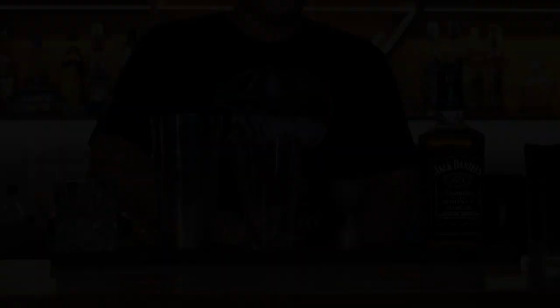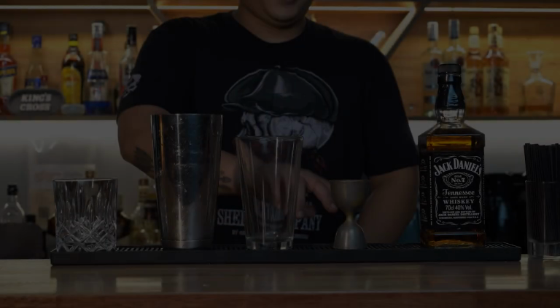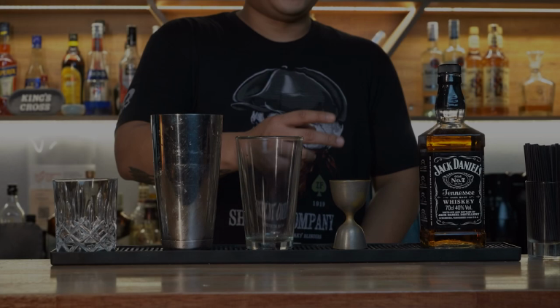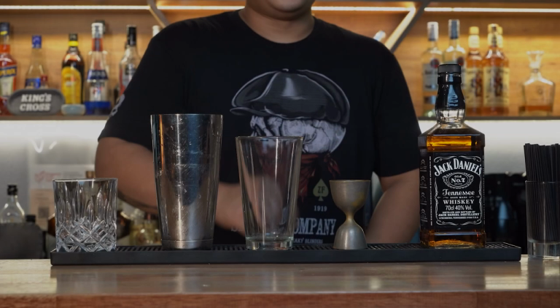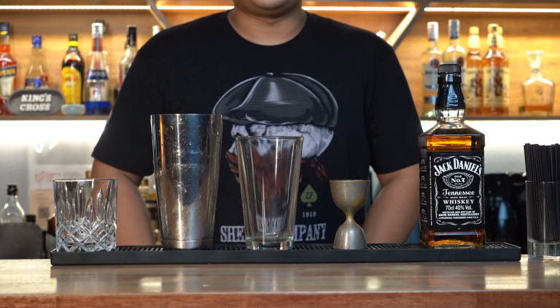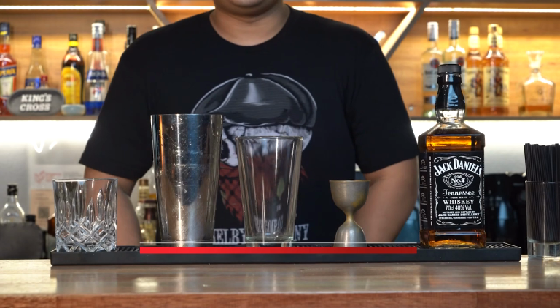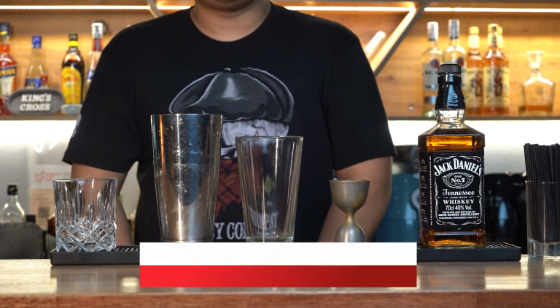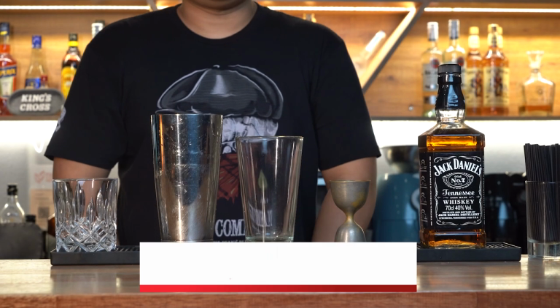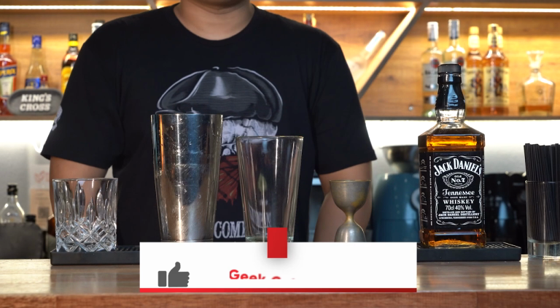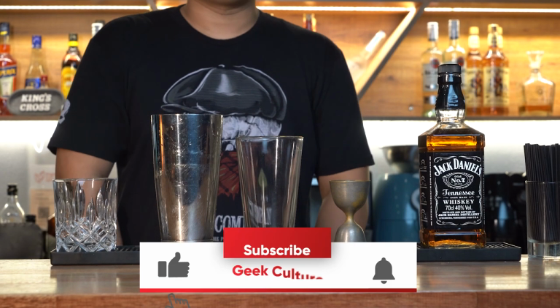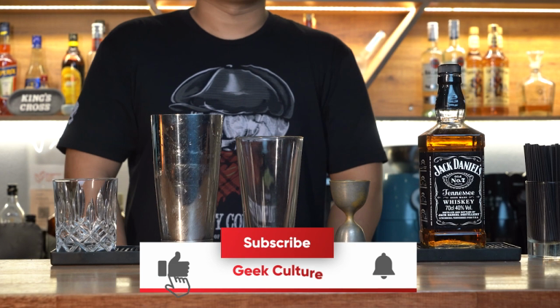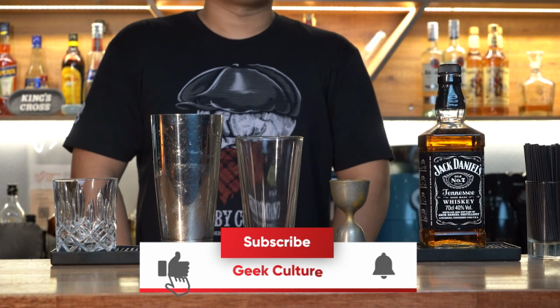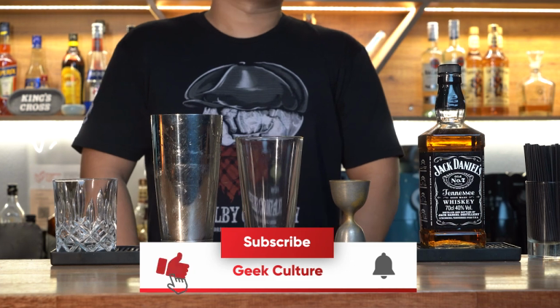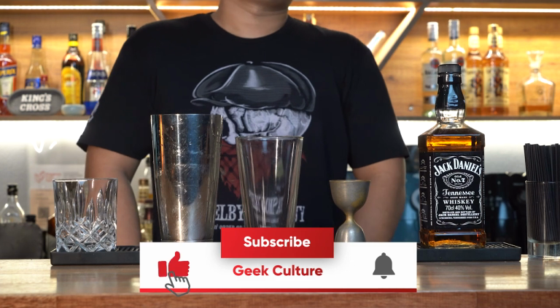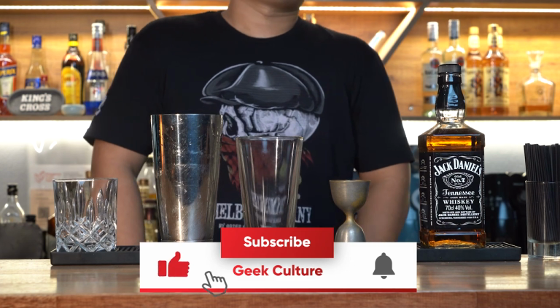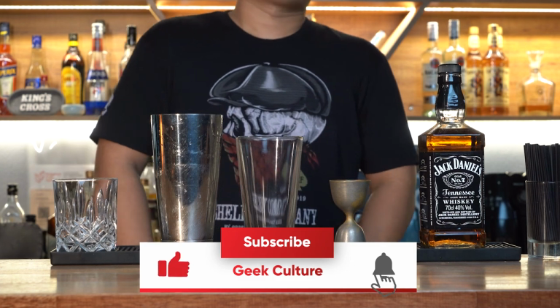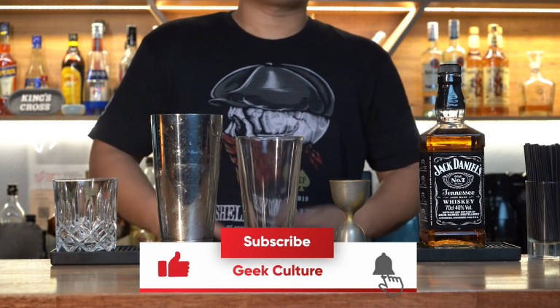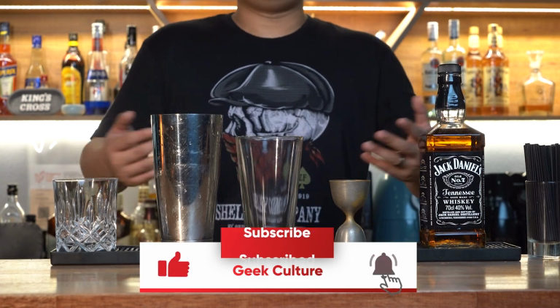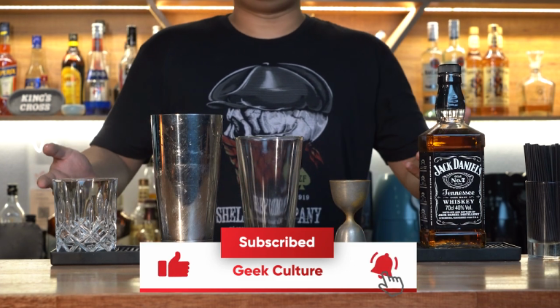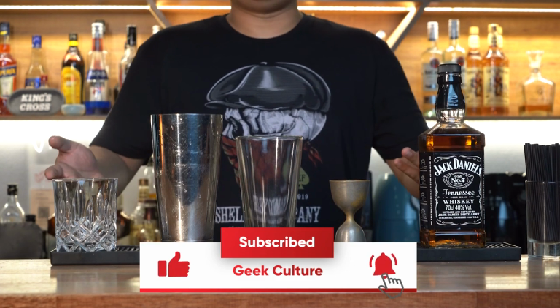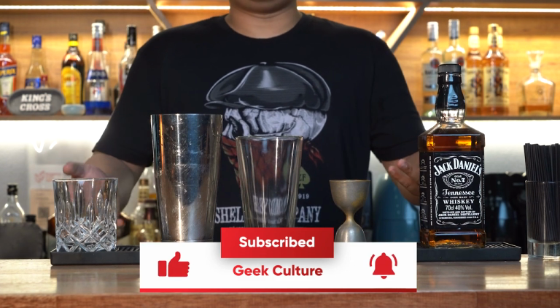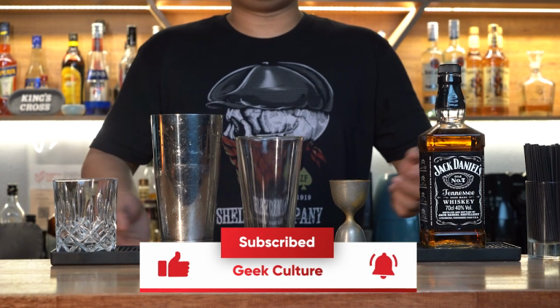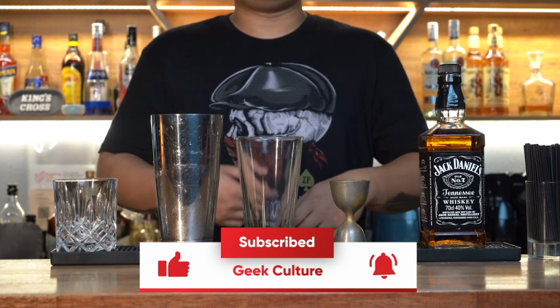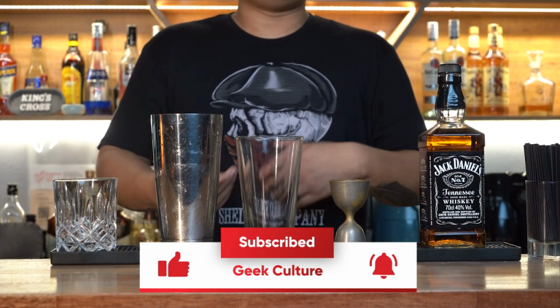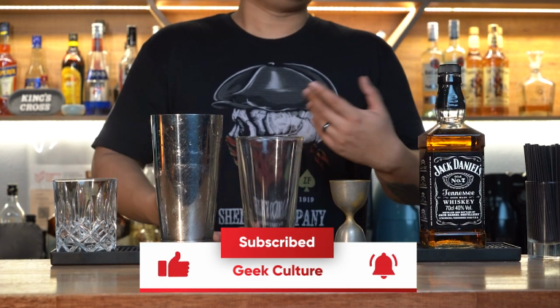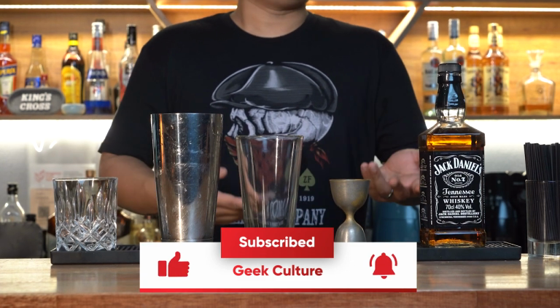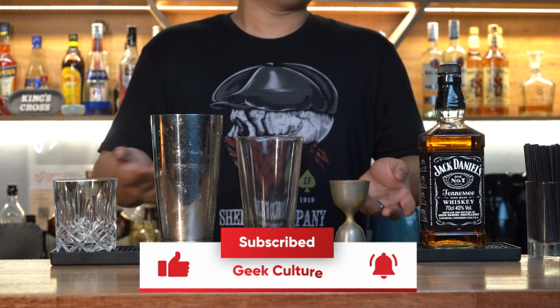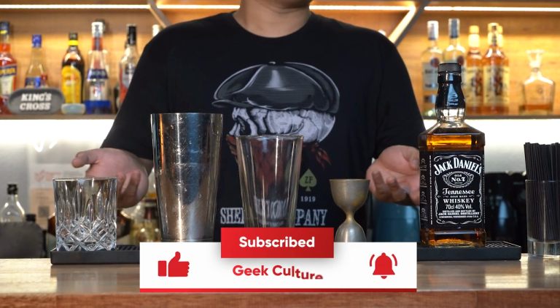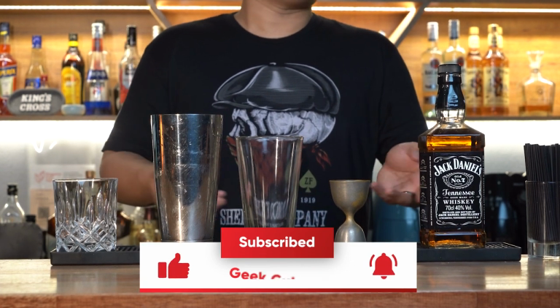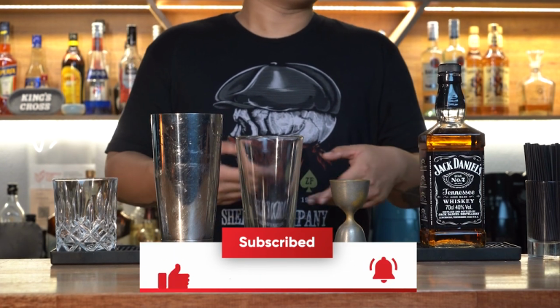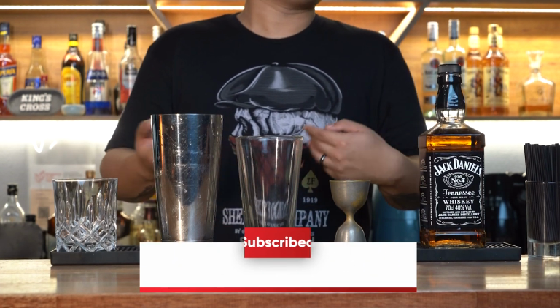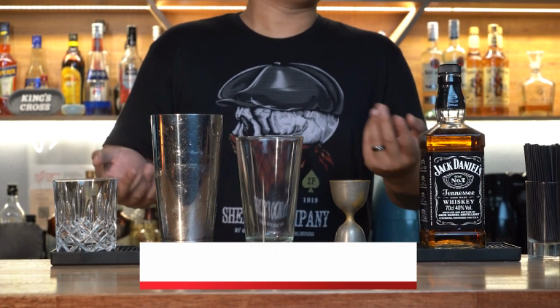And before we continue, if you haven't already, support our channel by clicking that subscribe button and giving us a like.